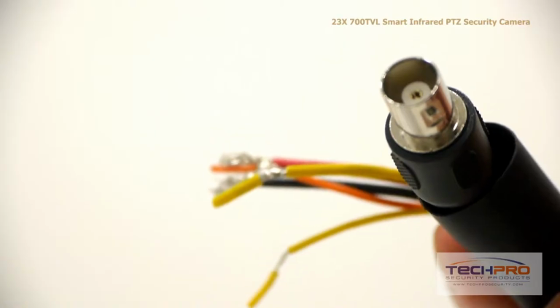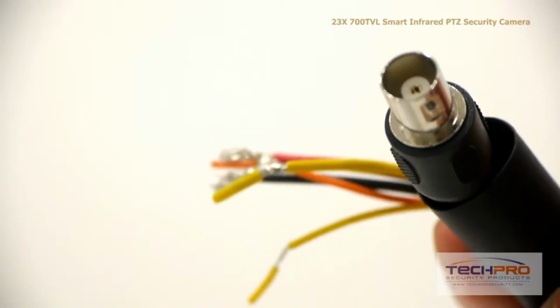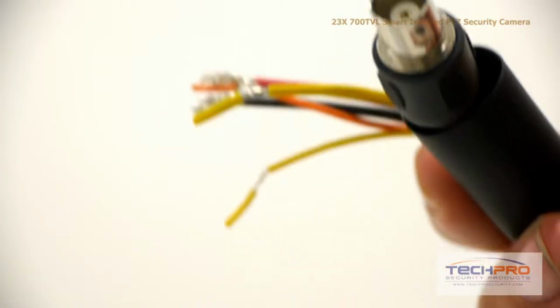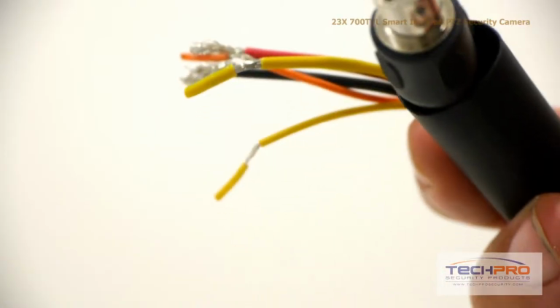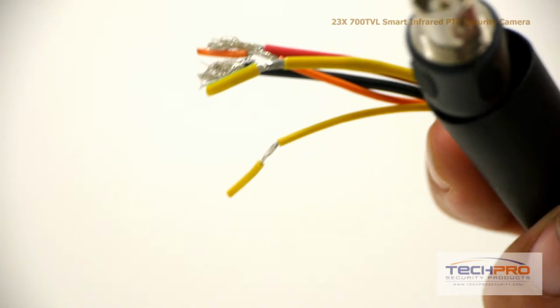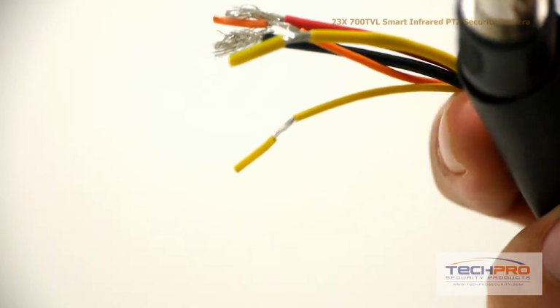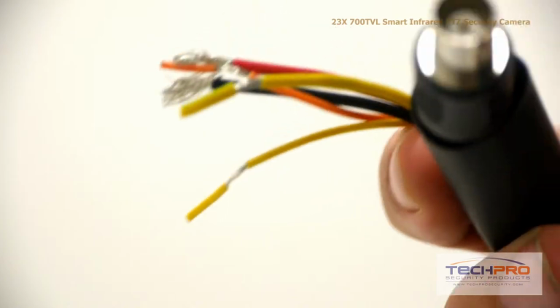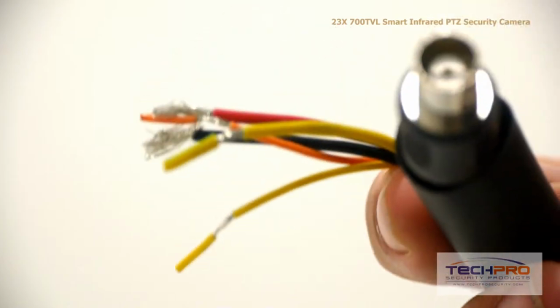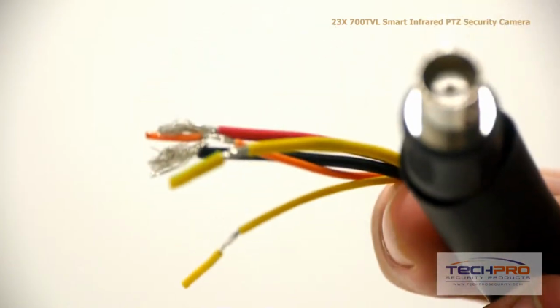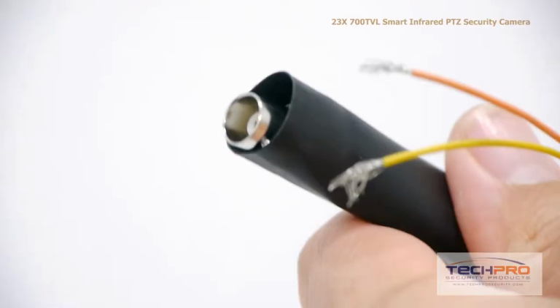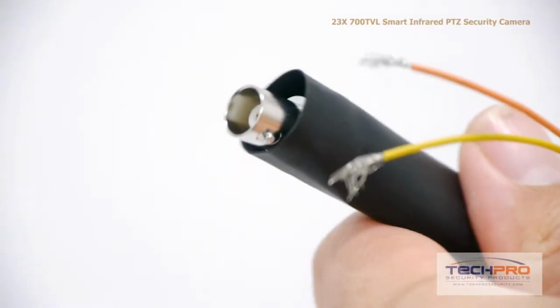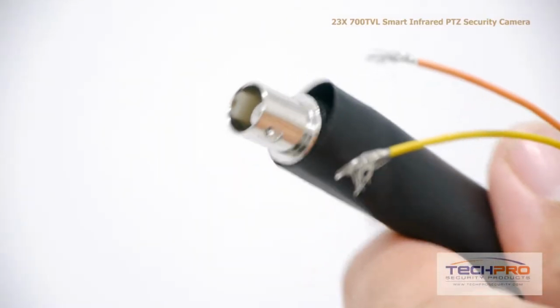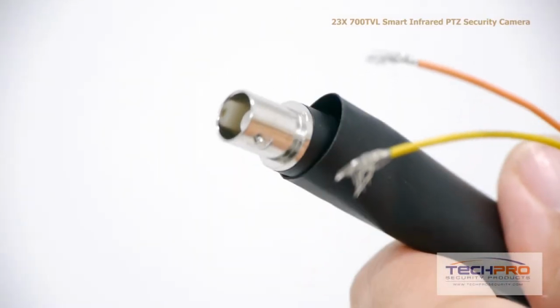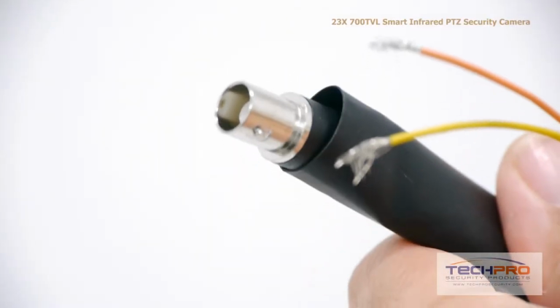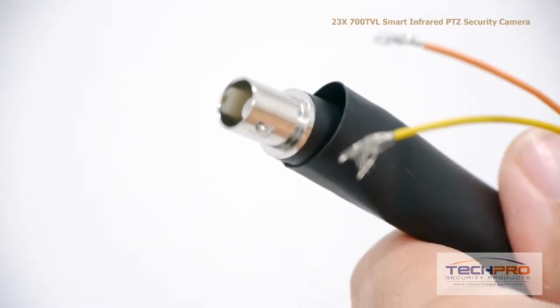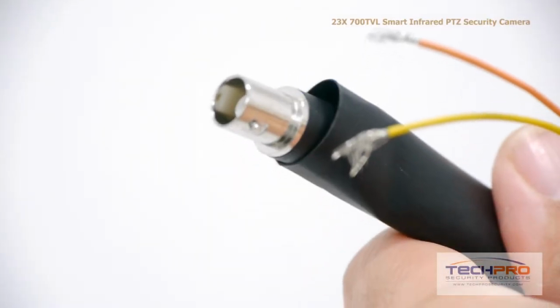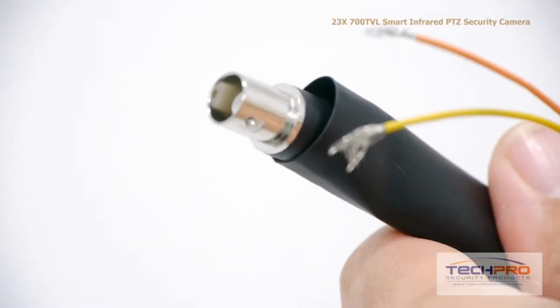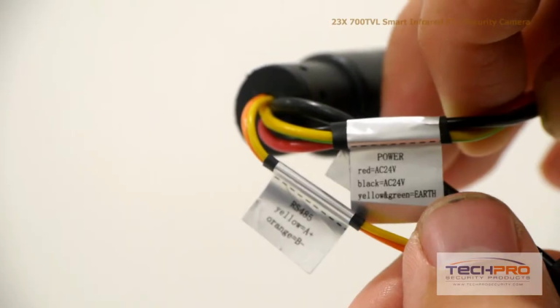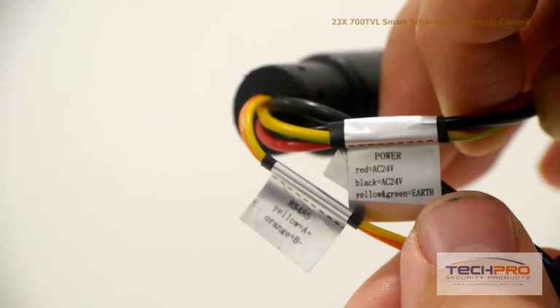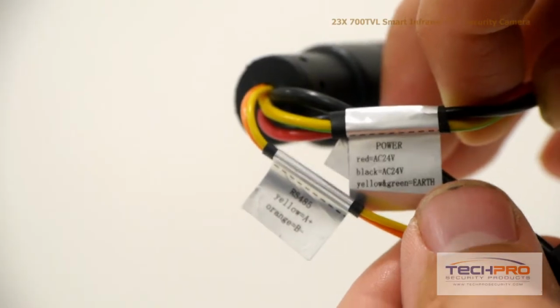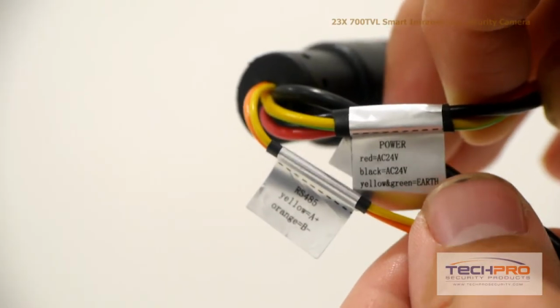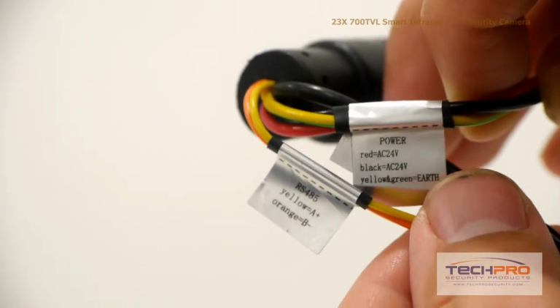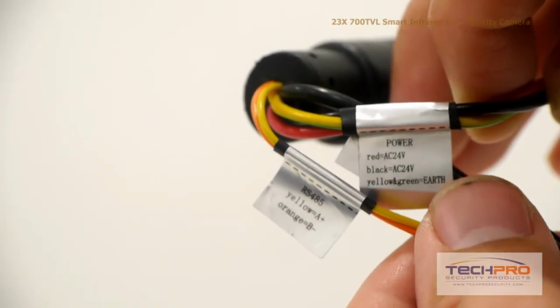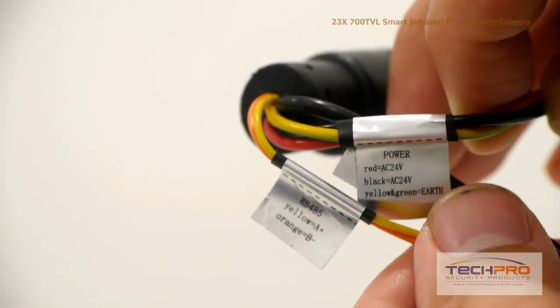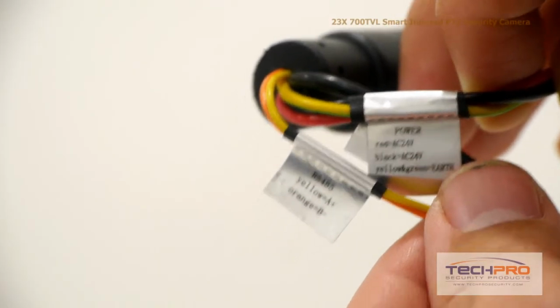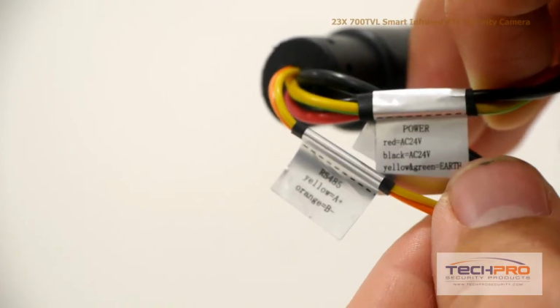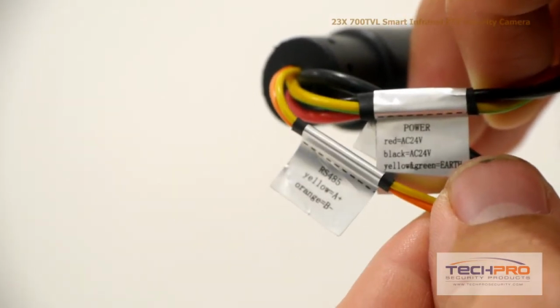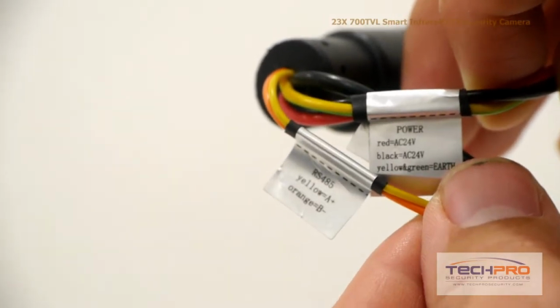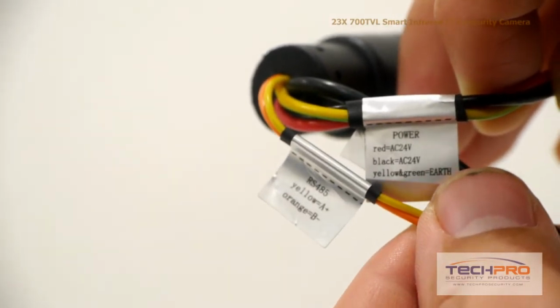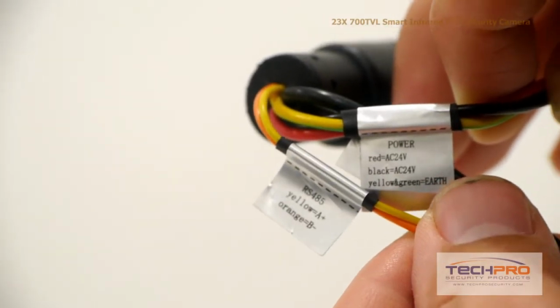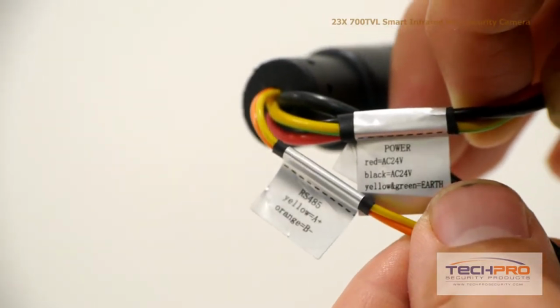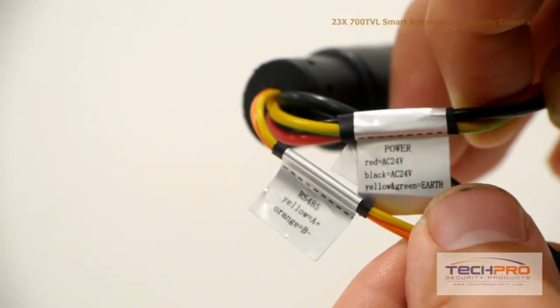The camera has the following connectors: the video out, an RS-485 connector, and your power cables.